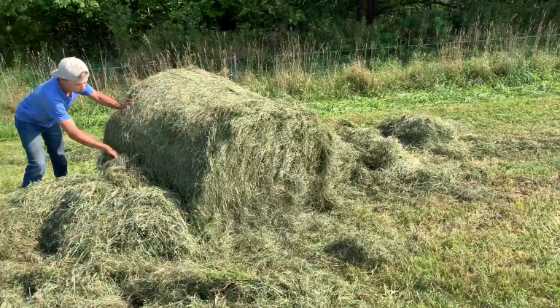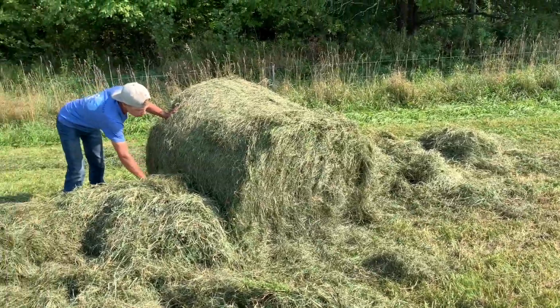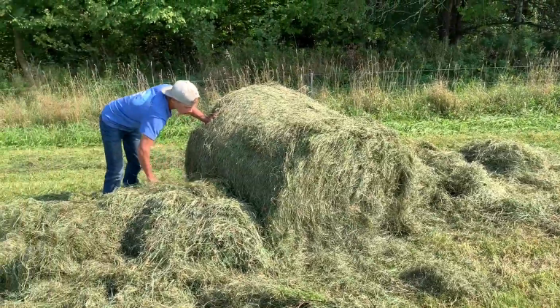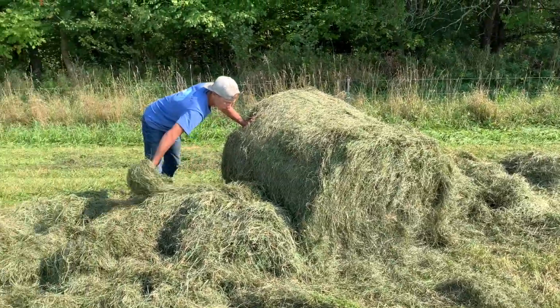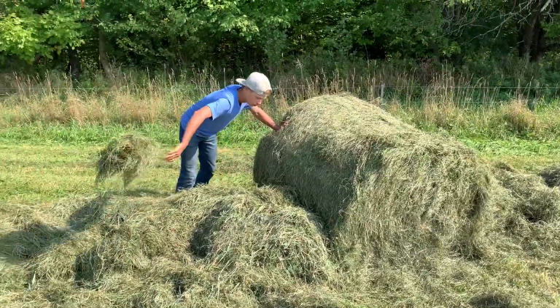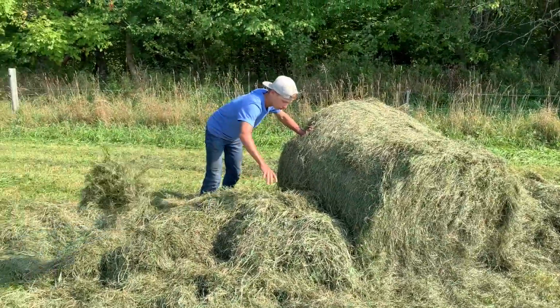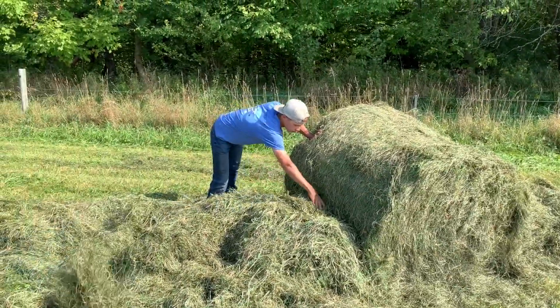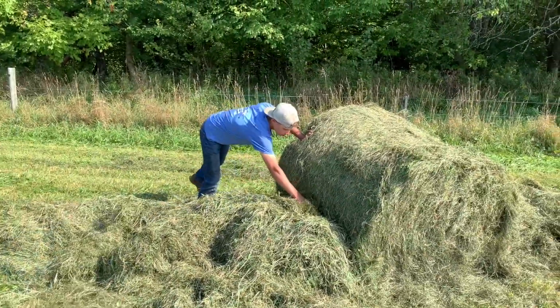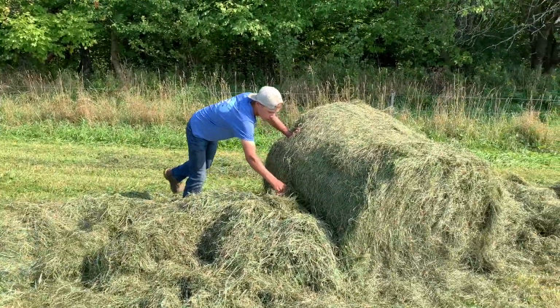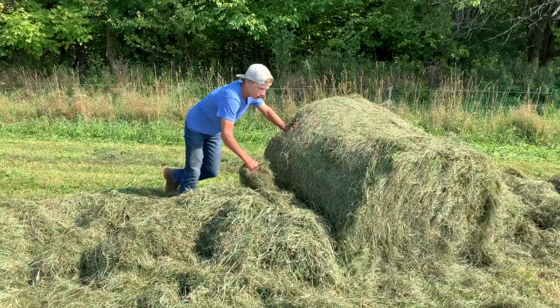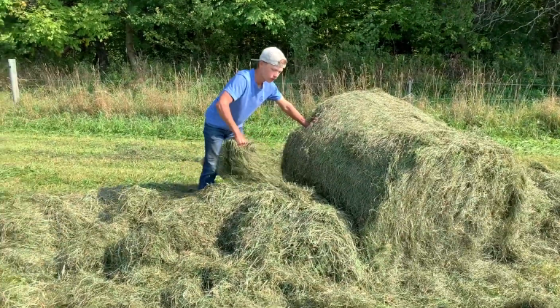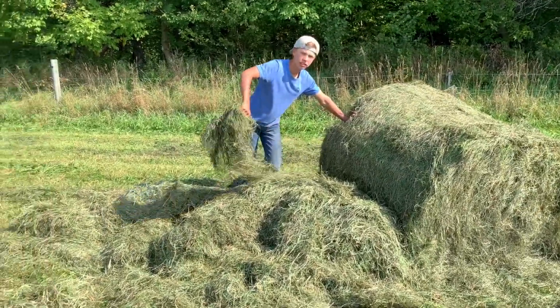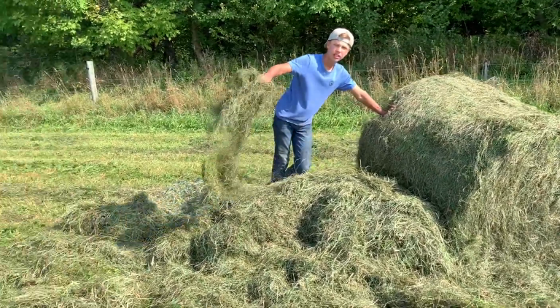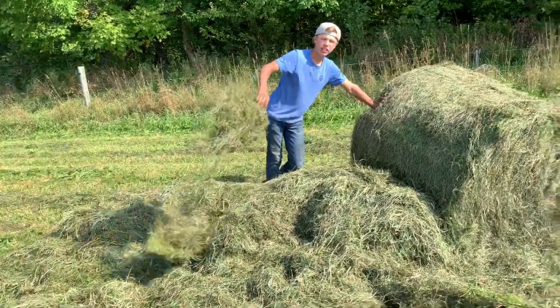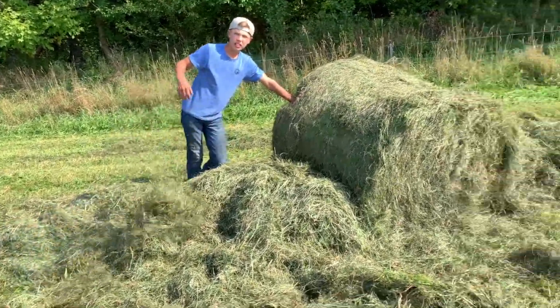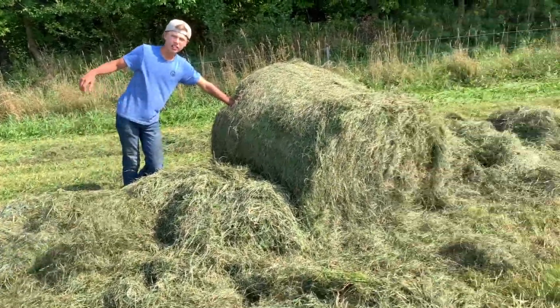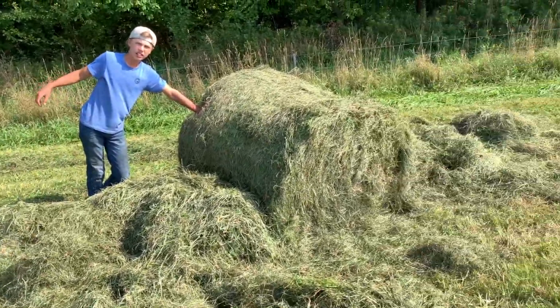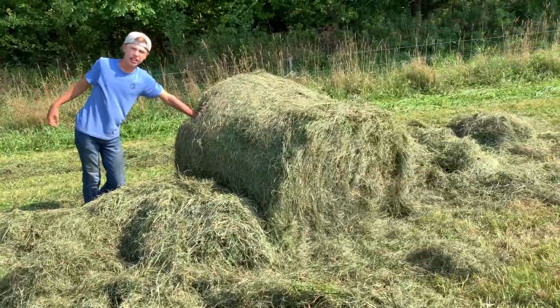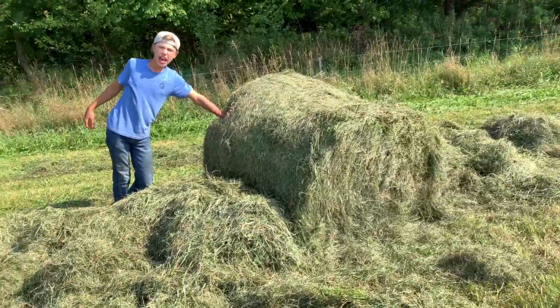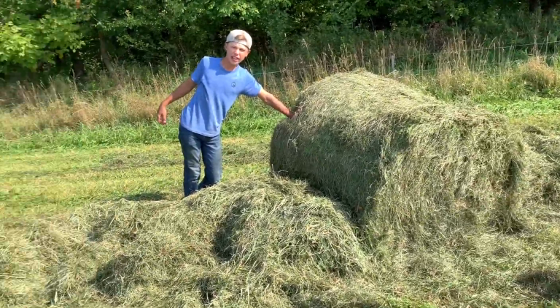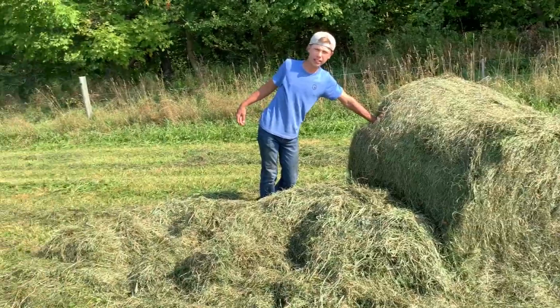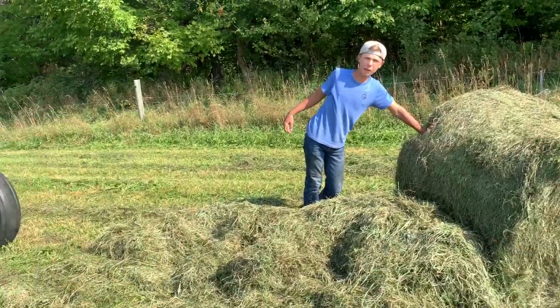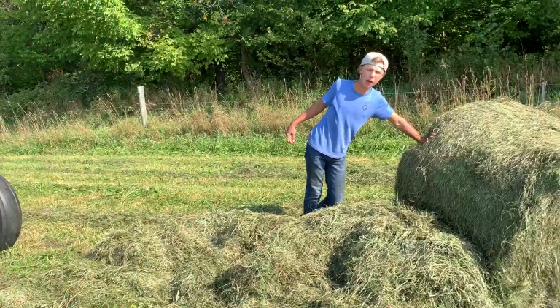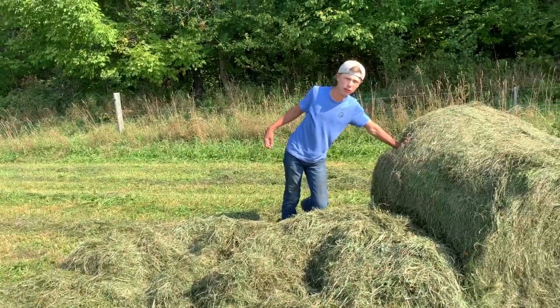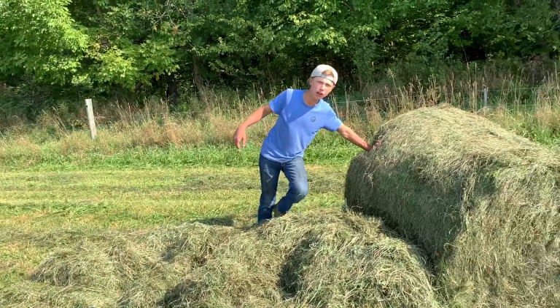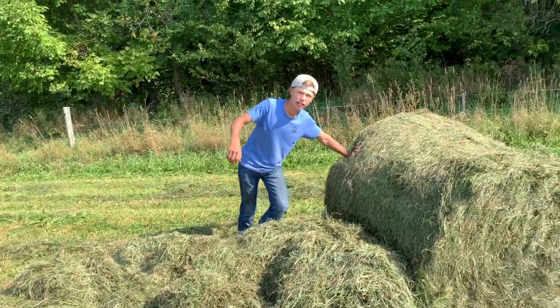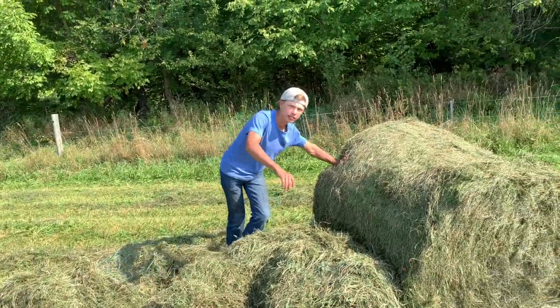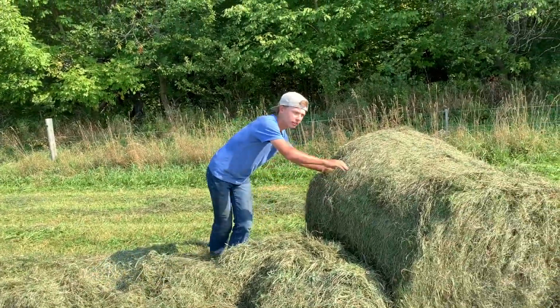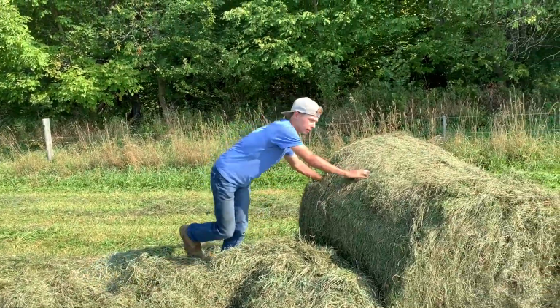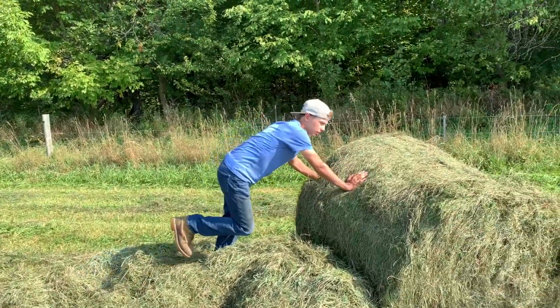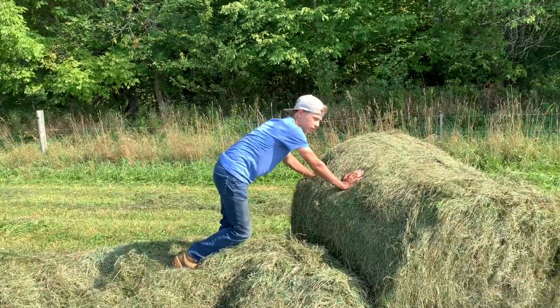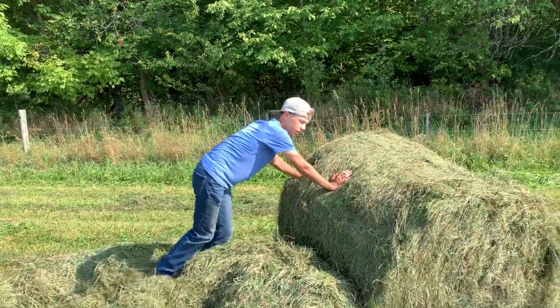Today I'm going to be showing you how to rewrap a bail. It's pretty easy, it's going to take a little bit. It's a 4x4 round, and I'm going to help you roll it — yeah, he wants me to go help him.